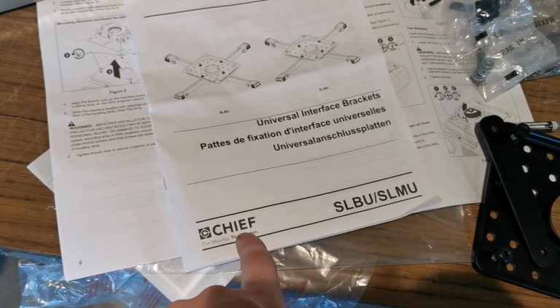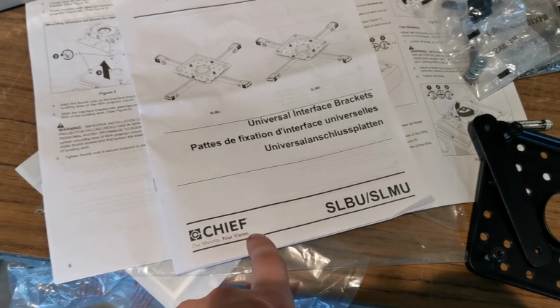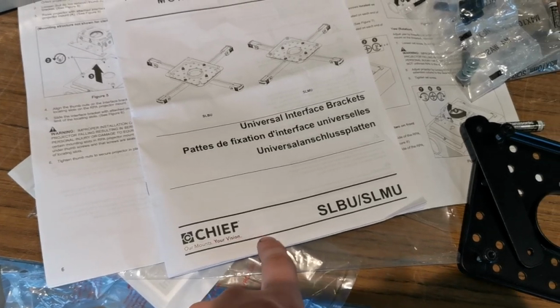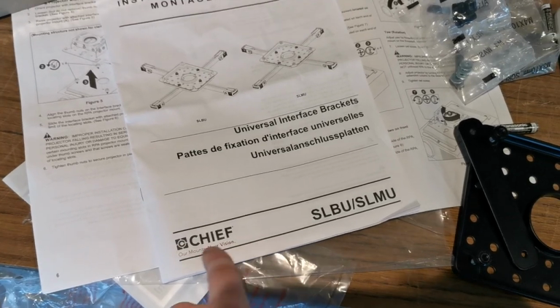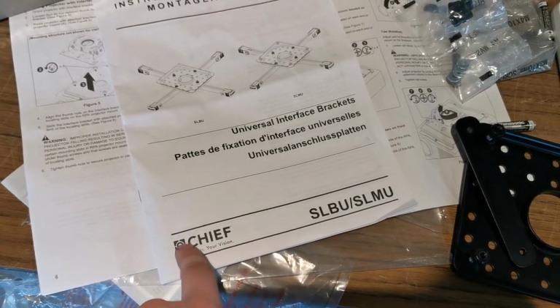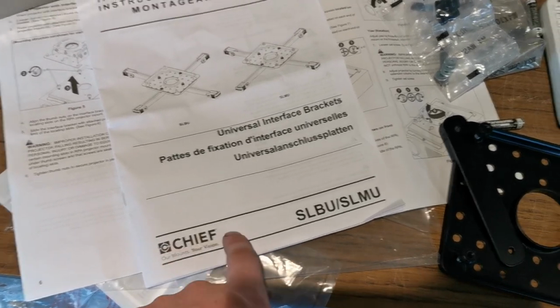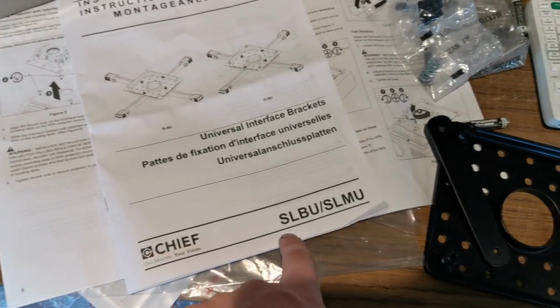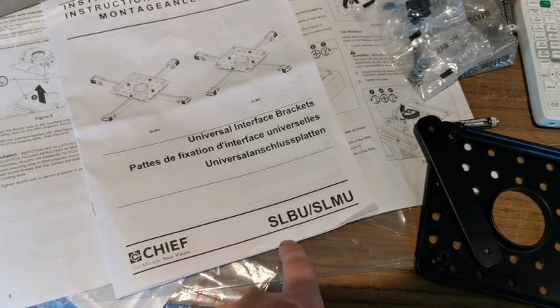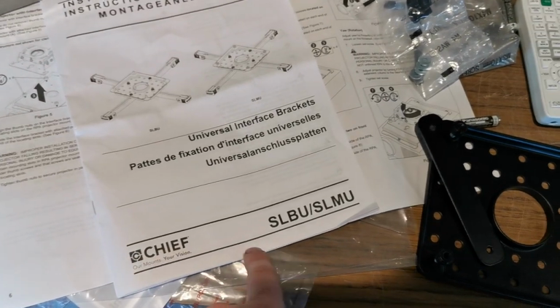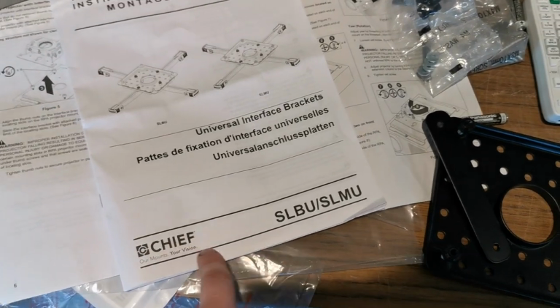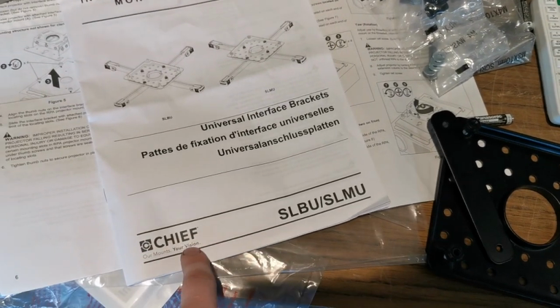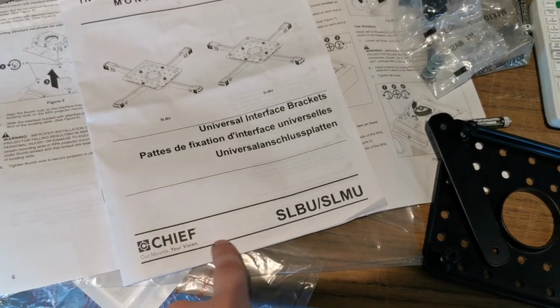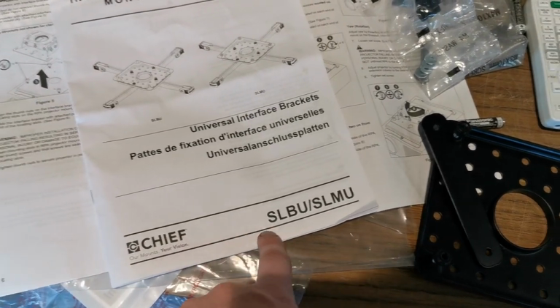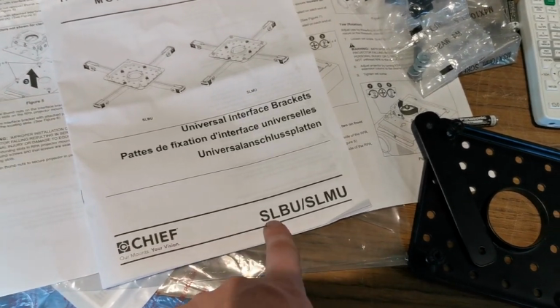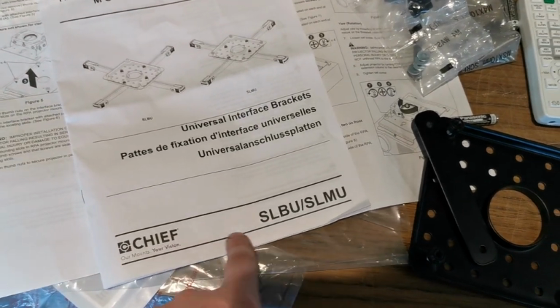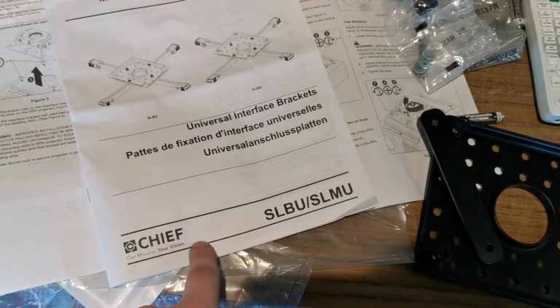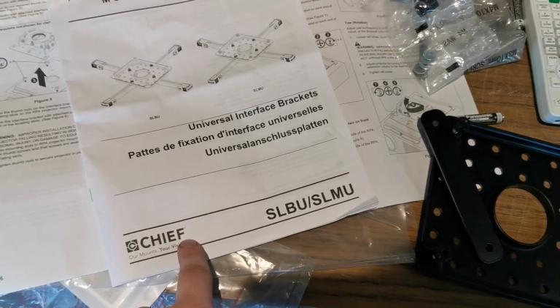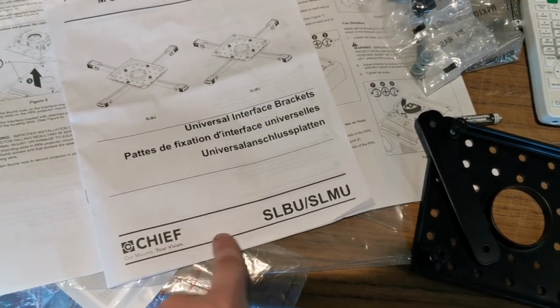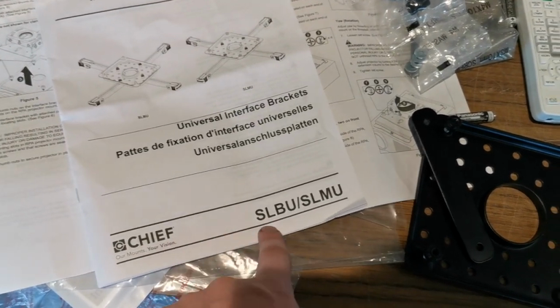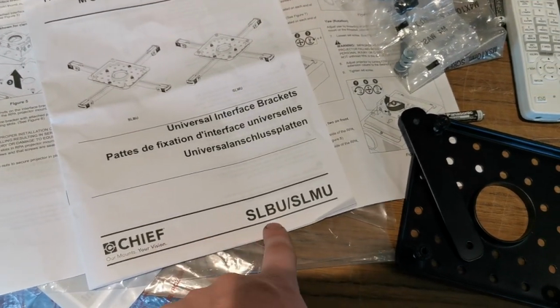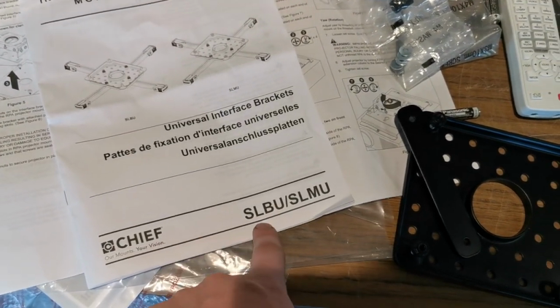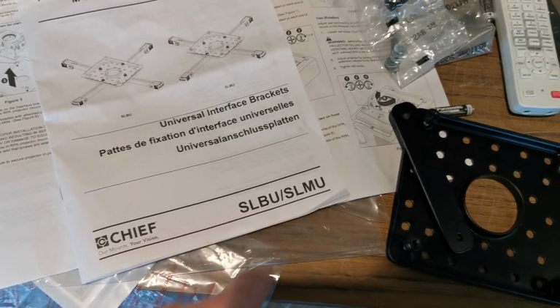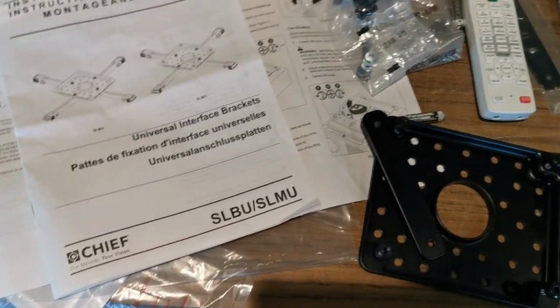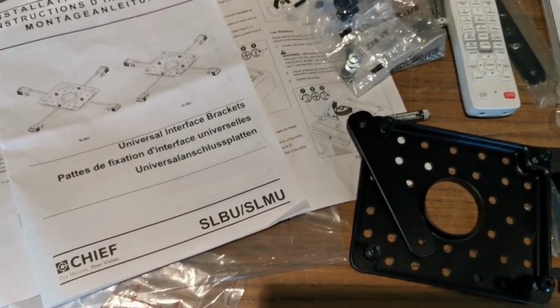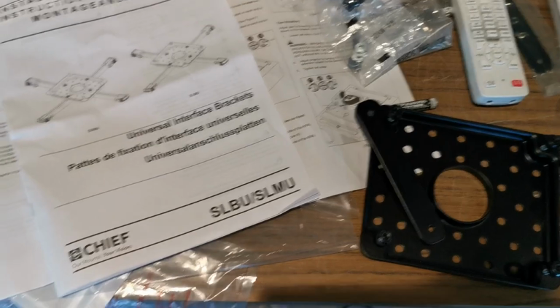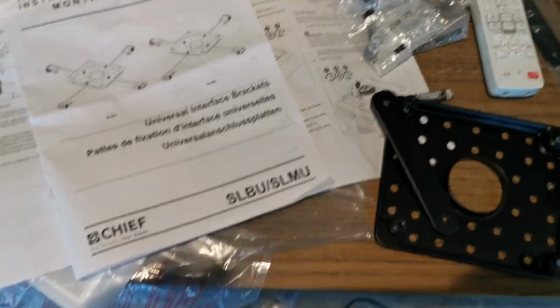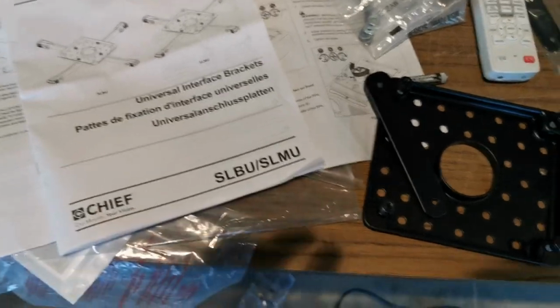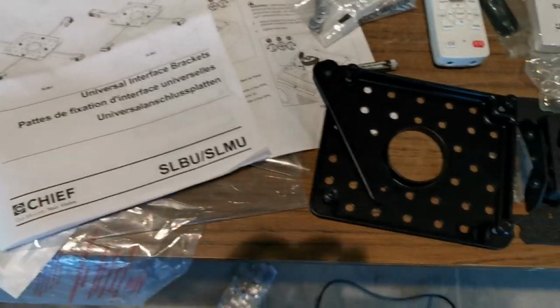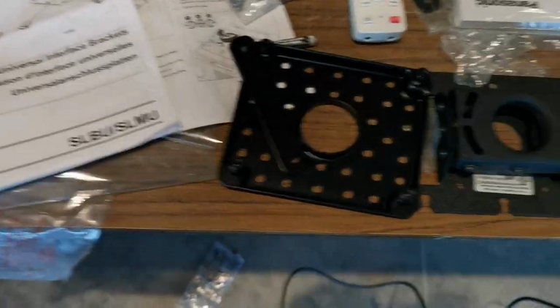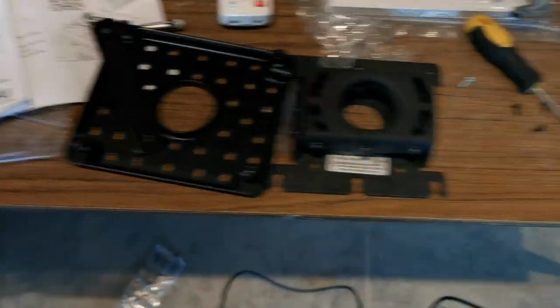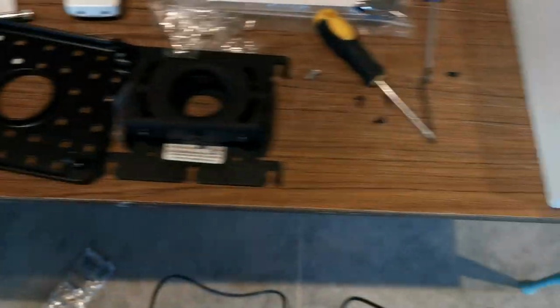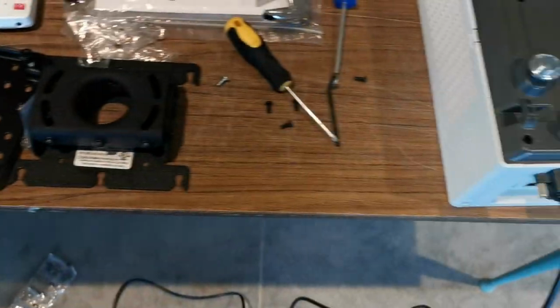Hey guys, I'm just working with this ceiling mount here. Thought I'd show you a couple tricks with this one.